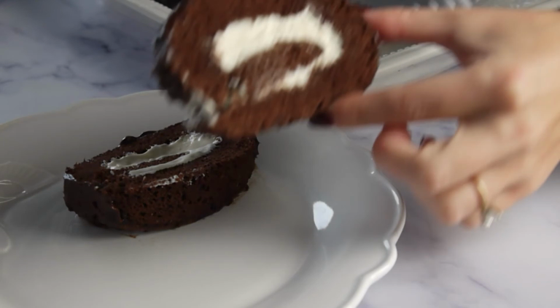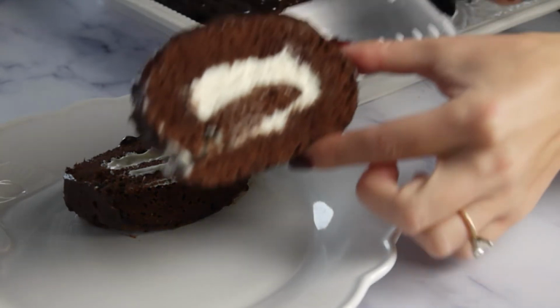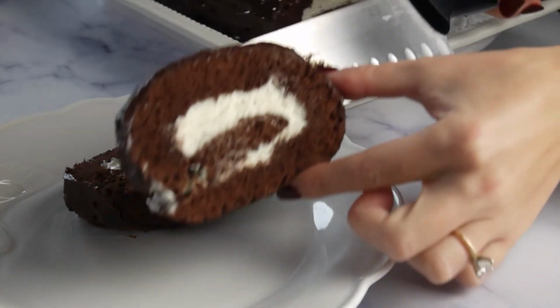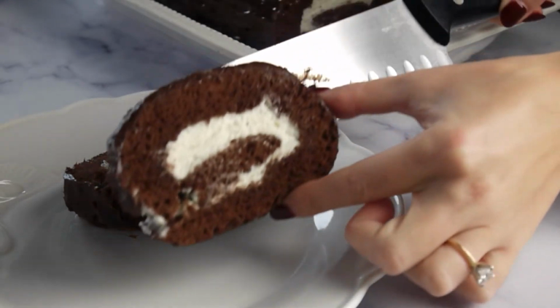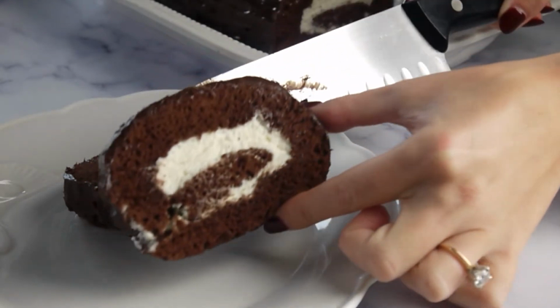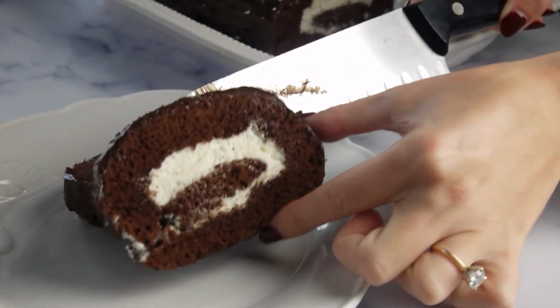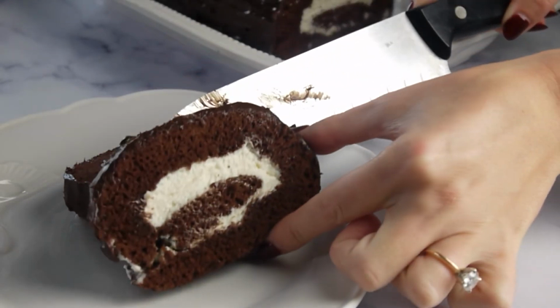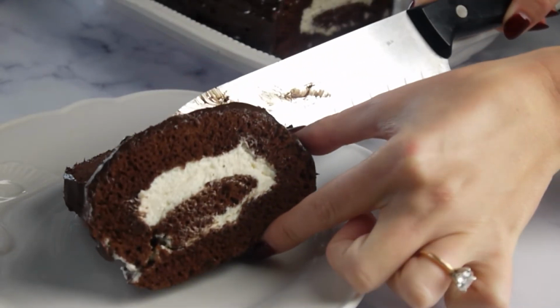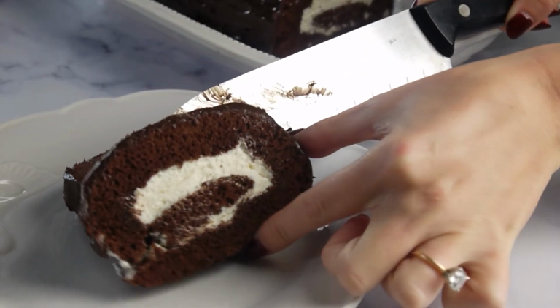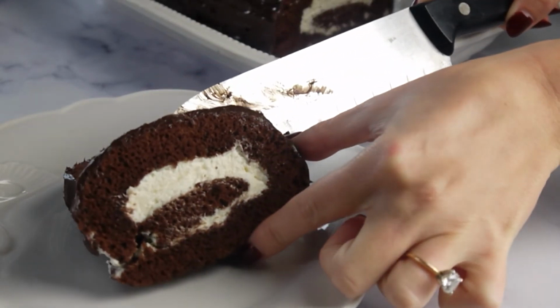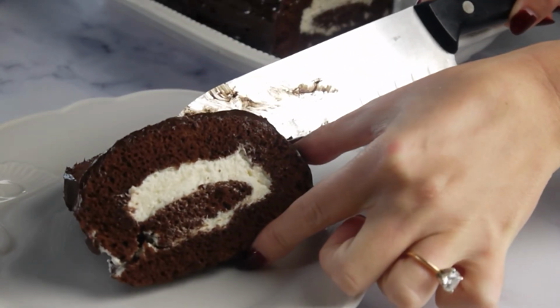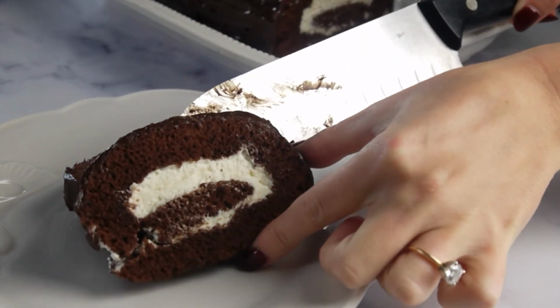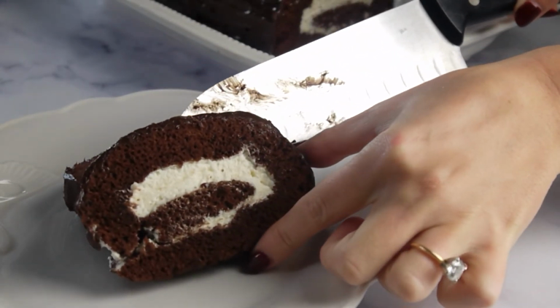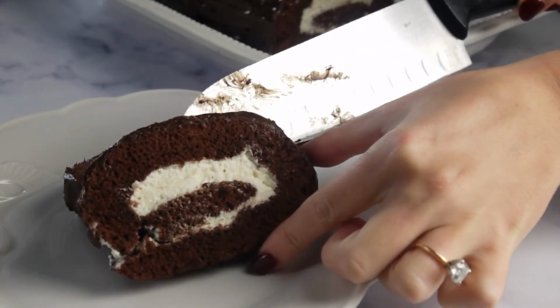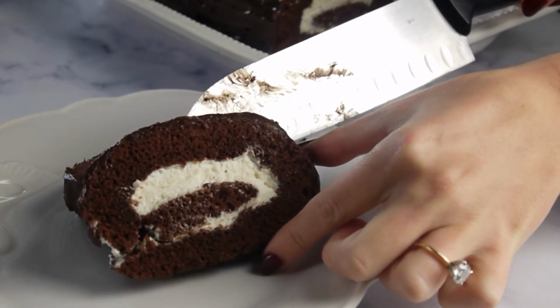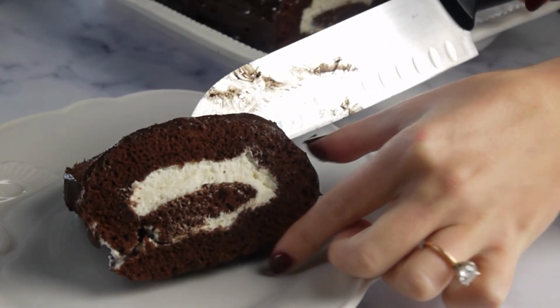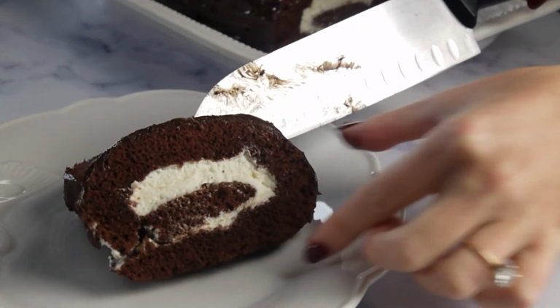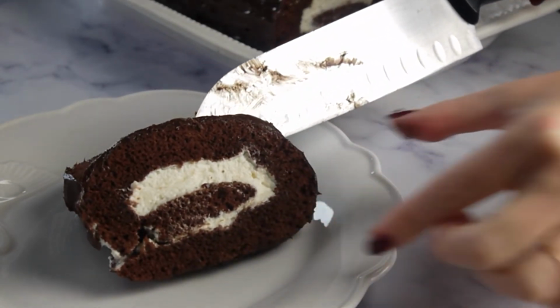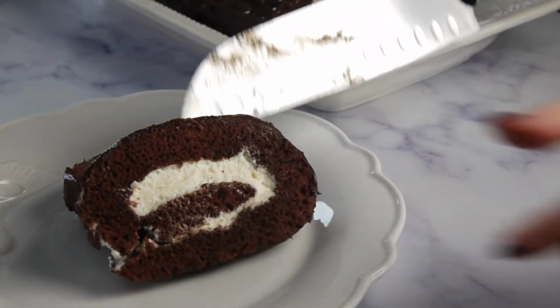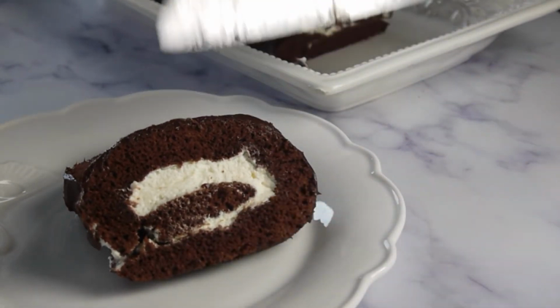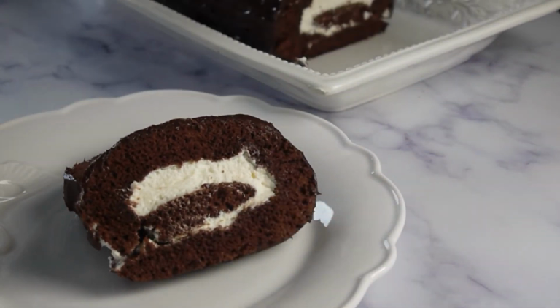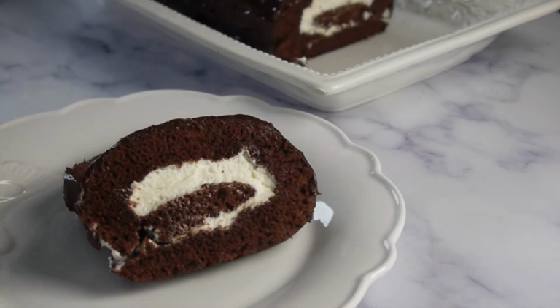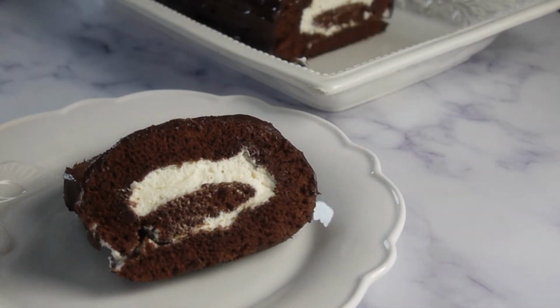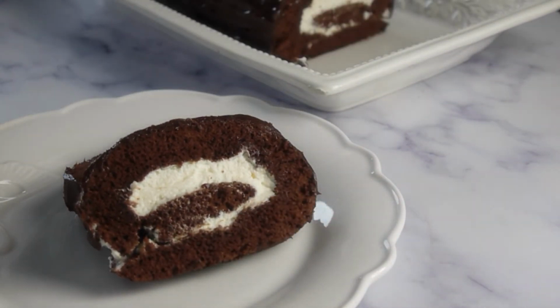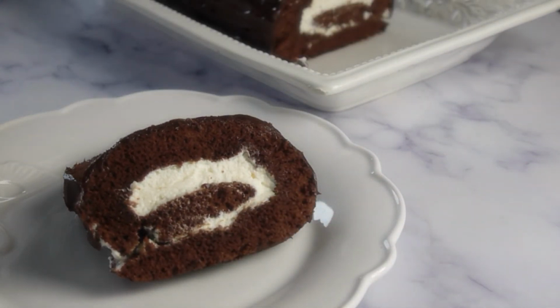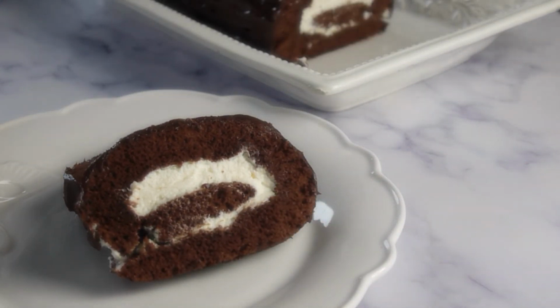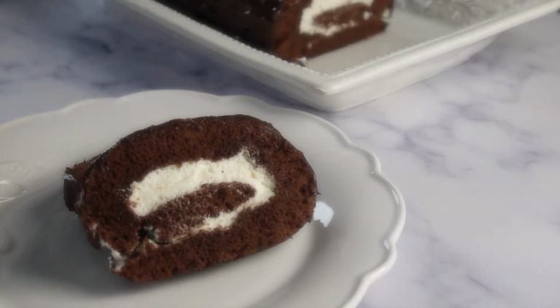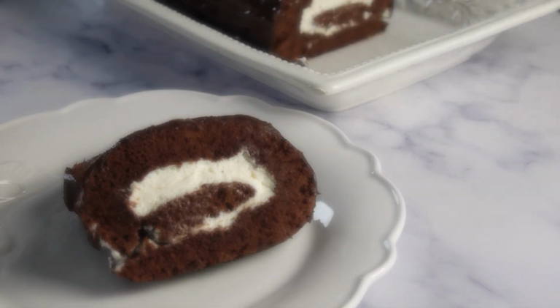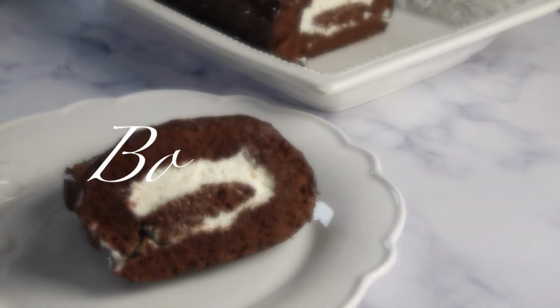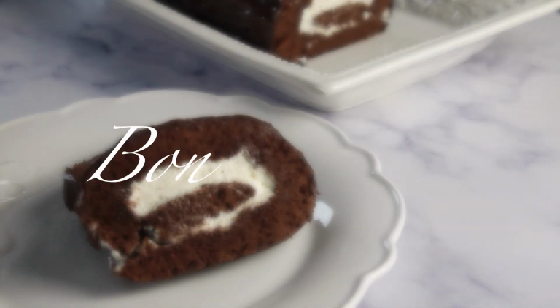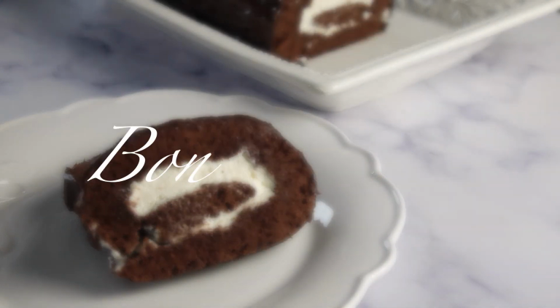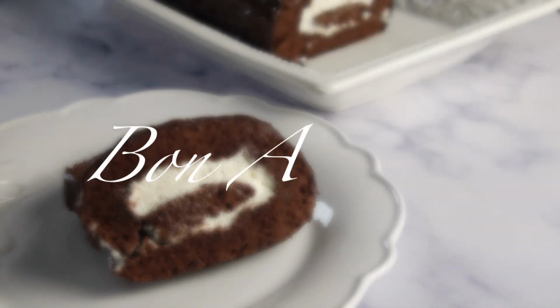And this is it — our delicious chocolate Swiss roll cake. It's ready. Bon Appétit!